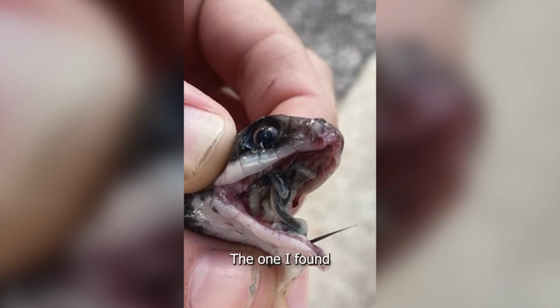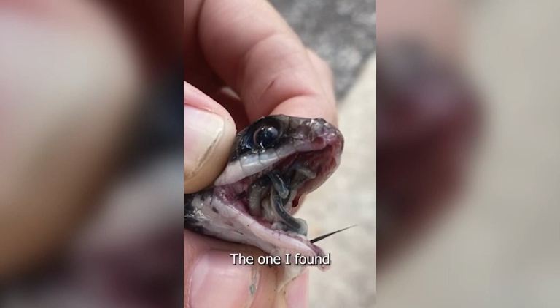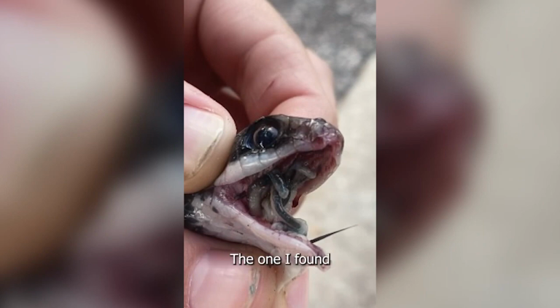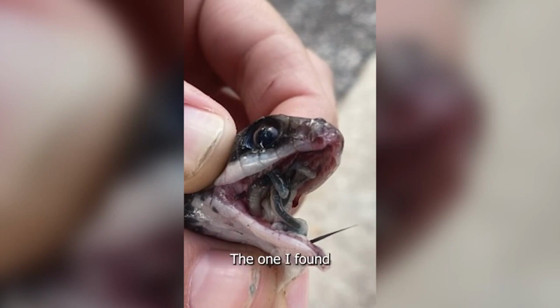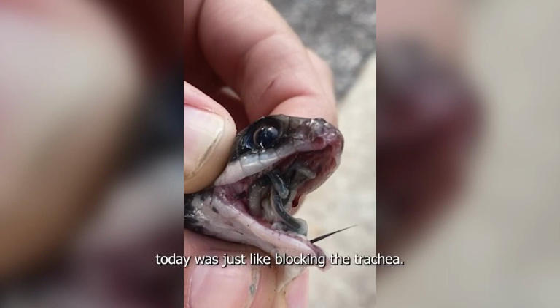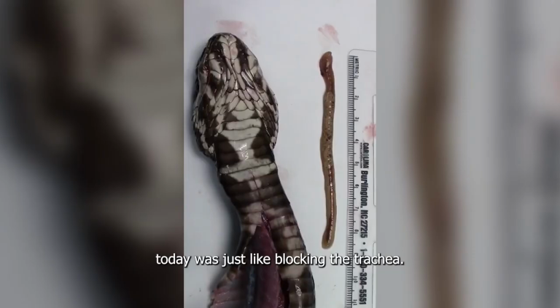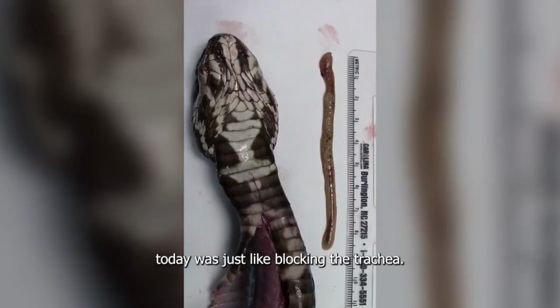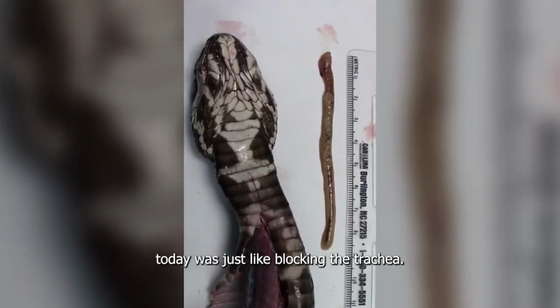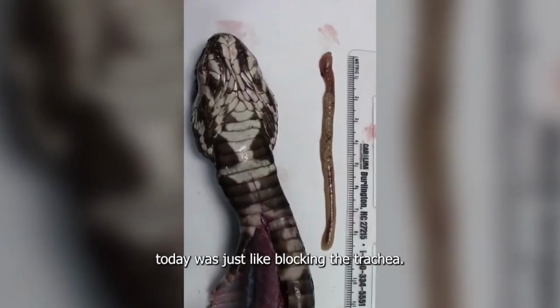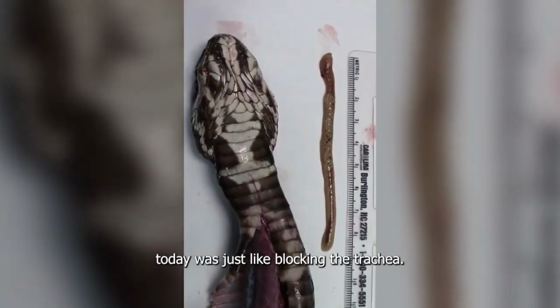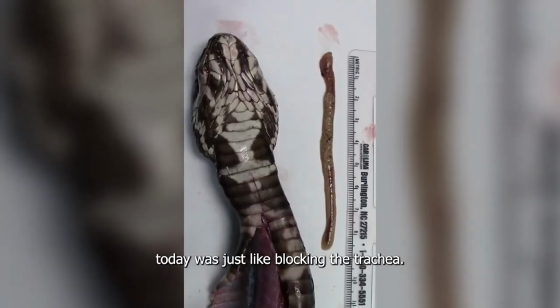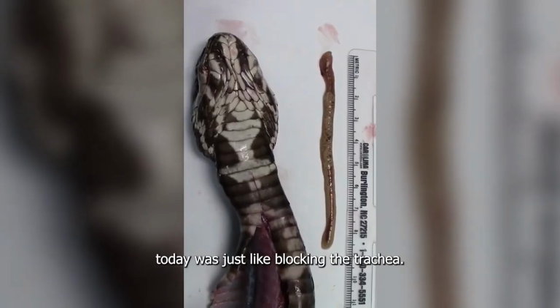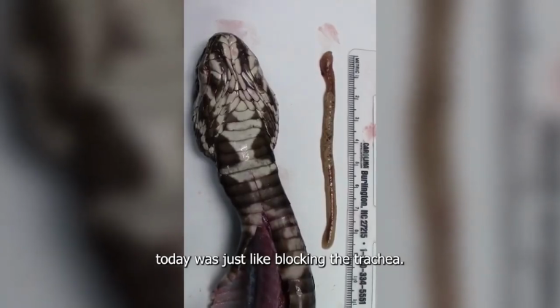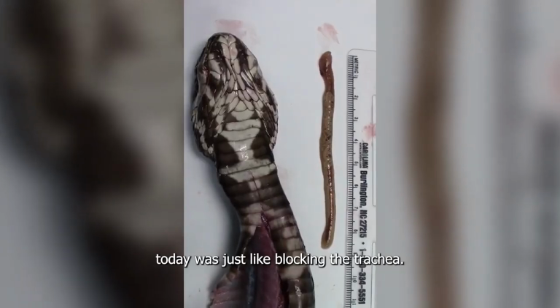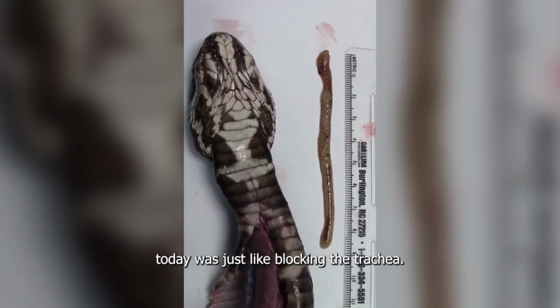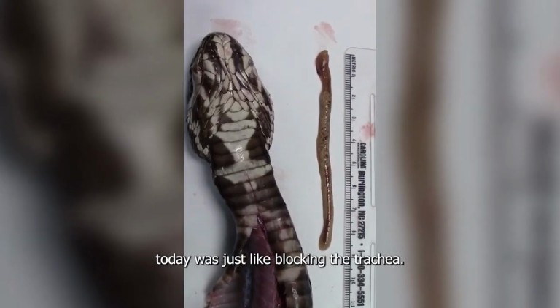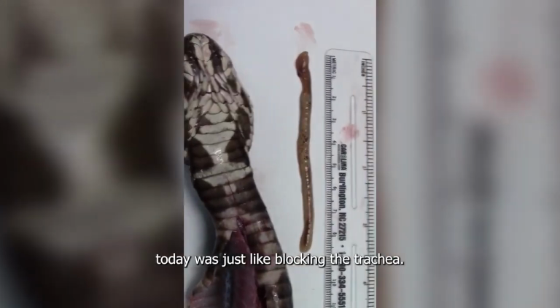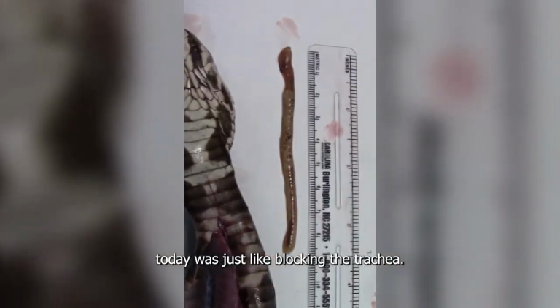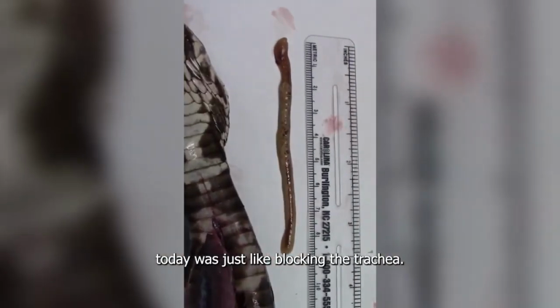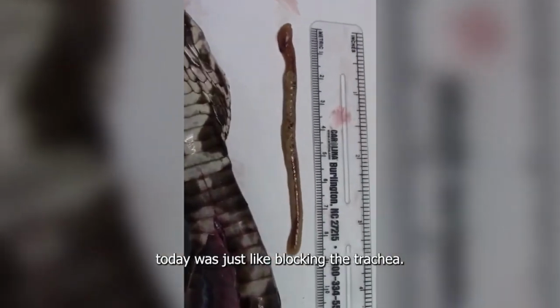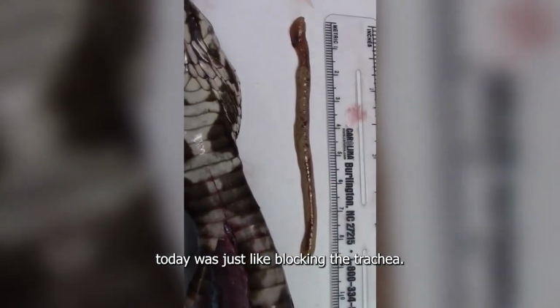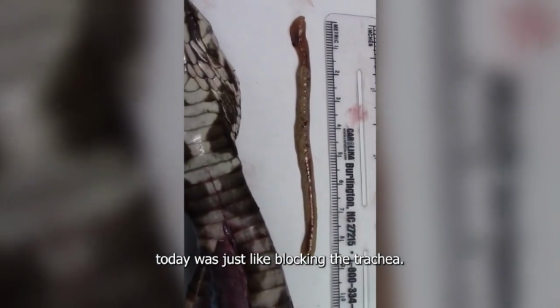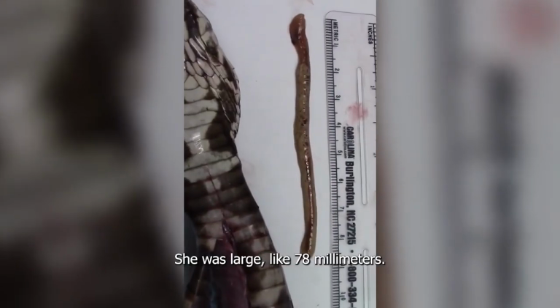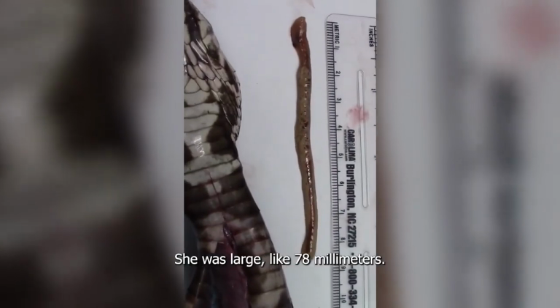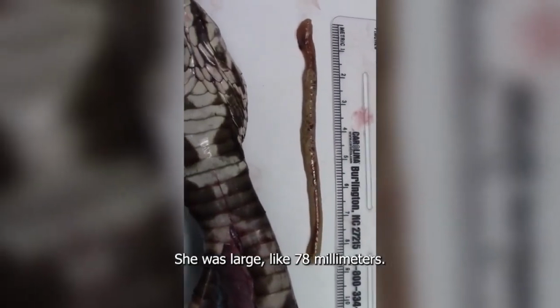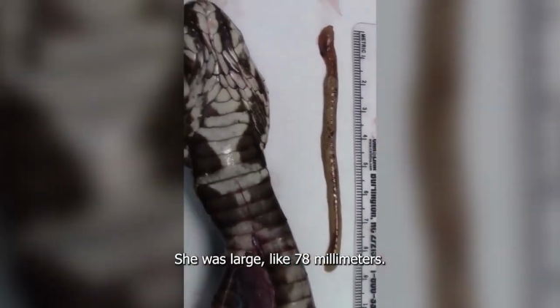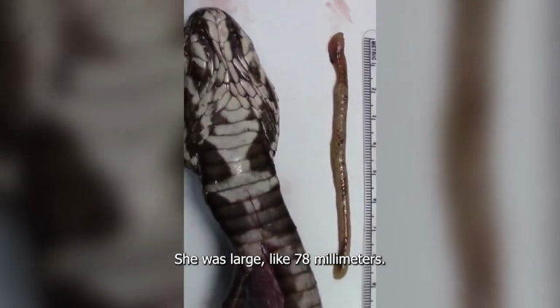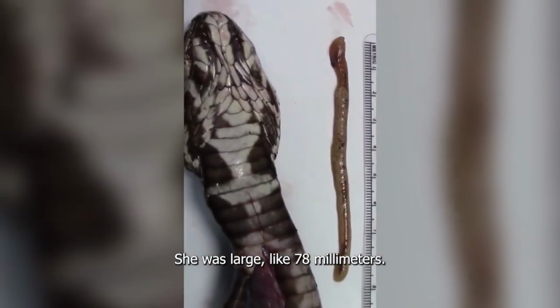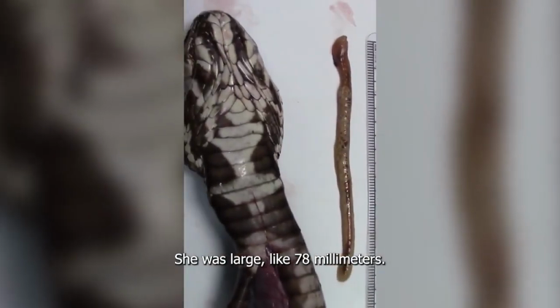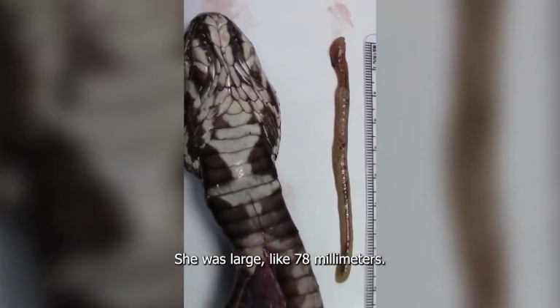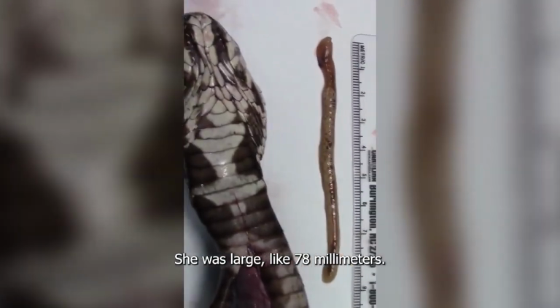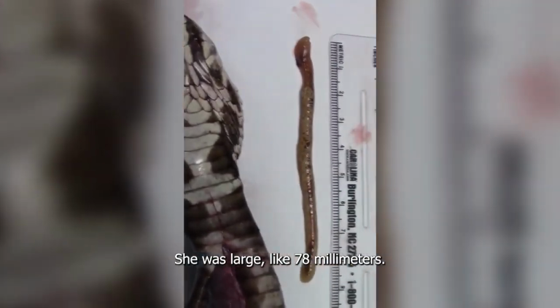The one I found today was just blocking the endotrachea. She was large — about 78 millimeters.